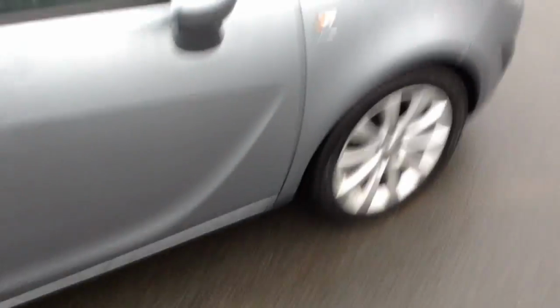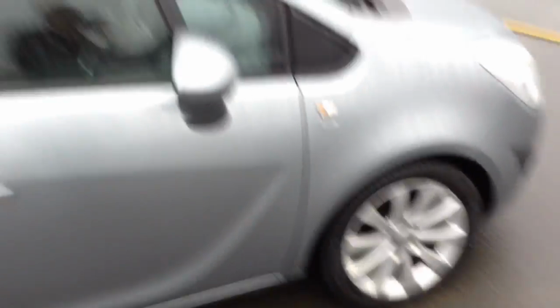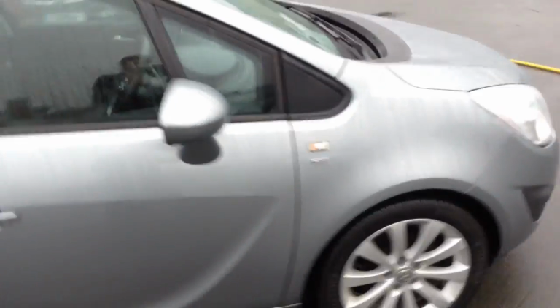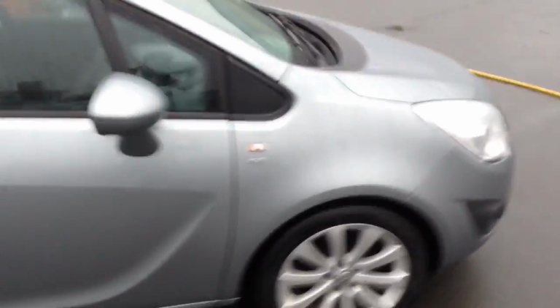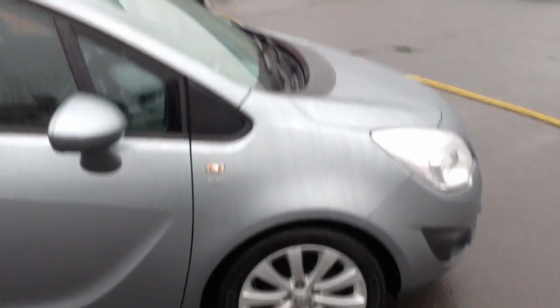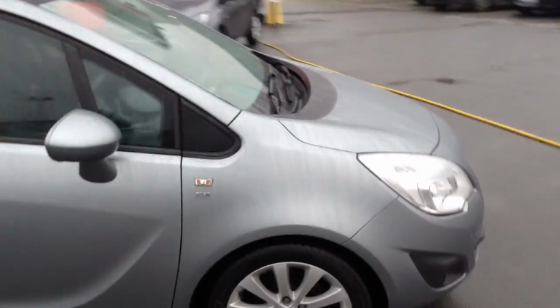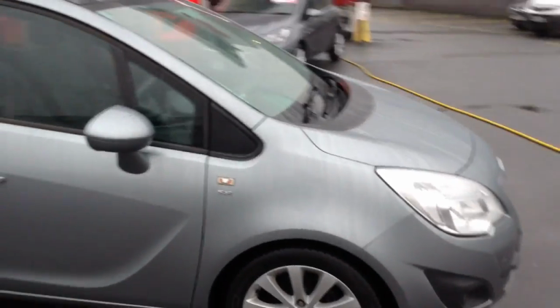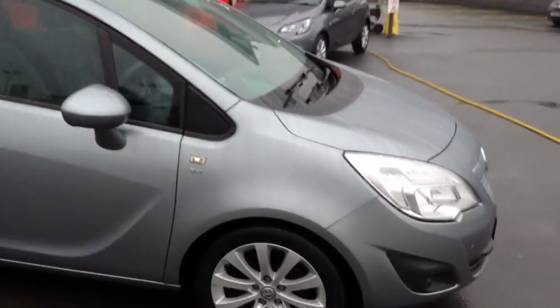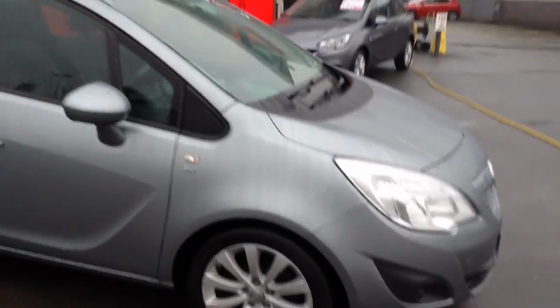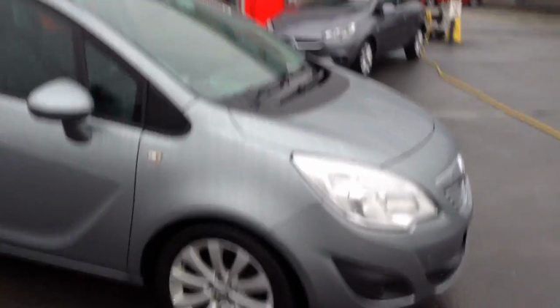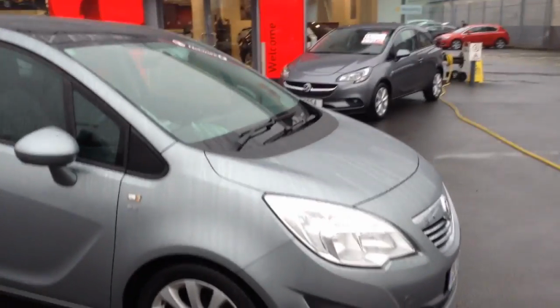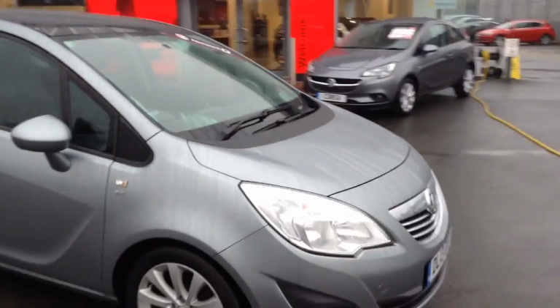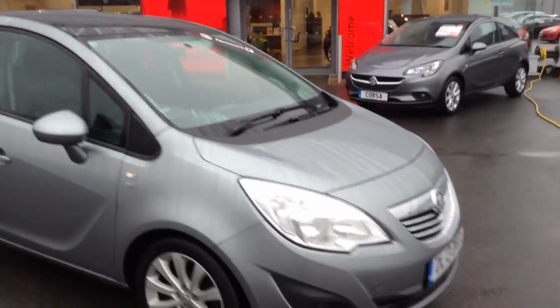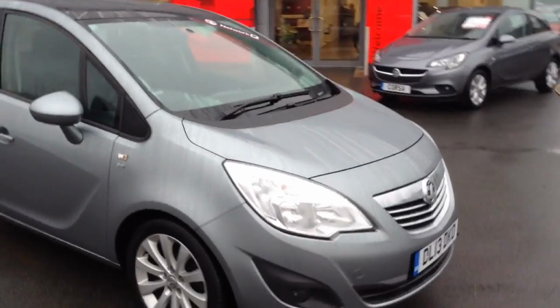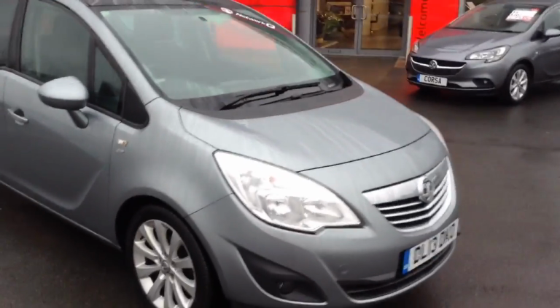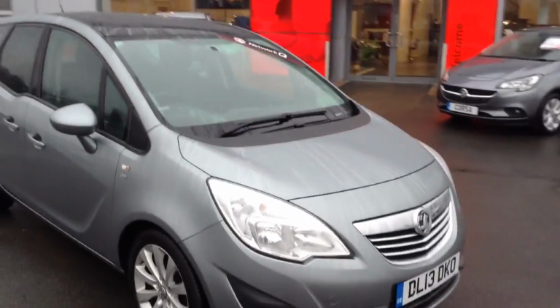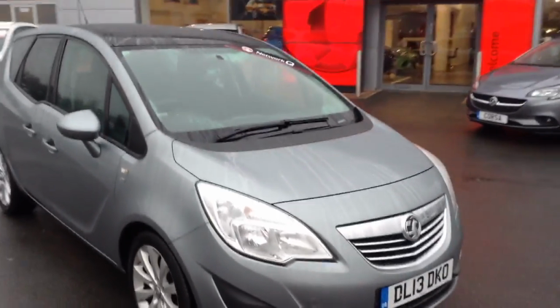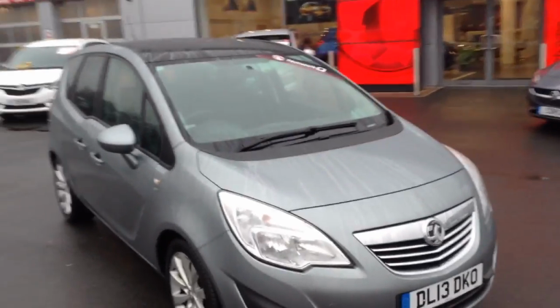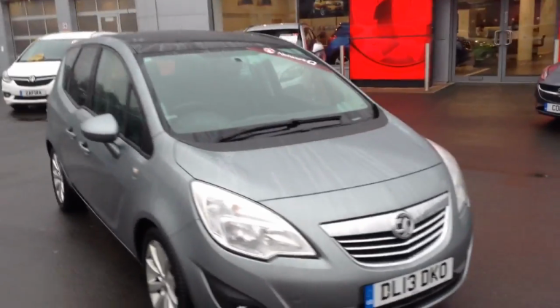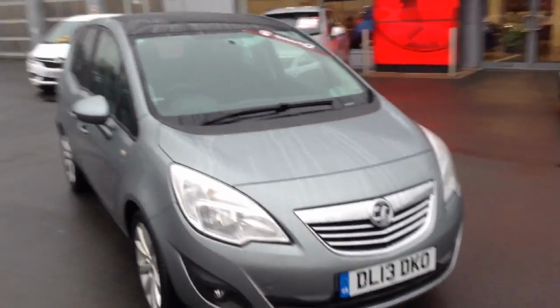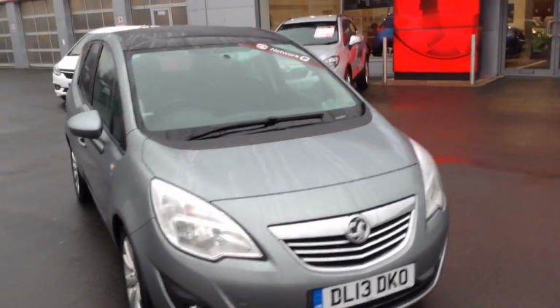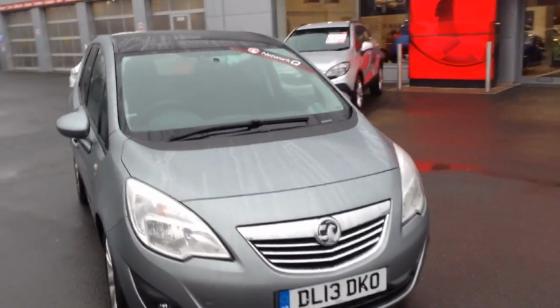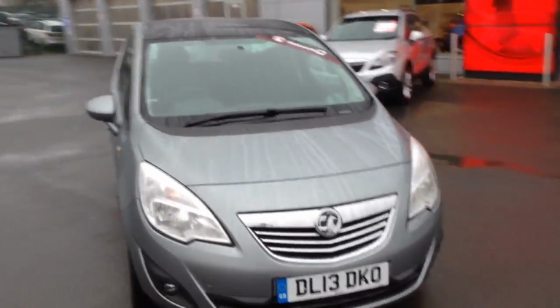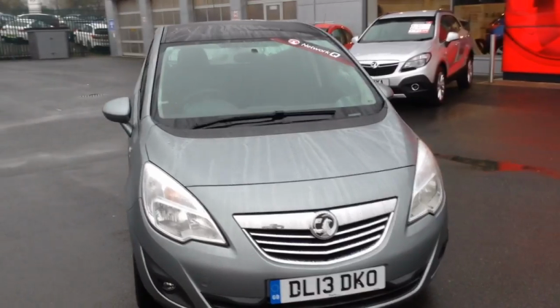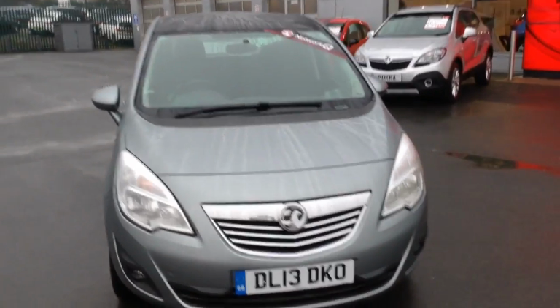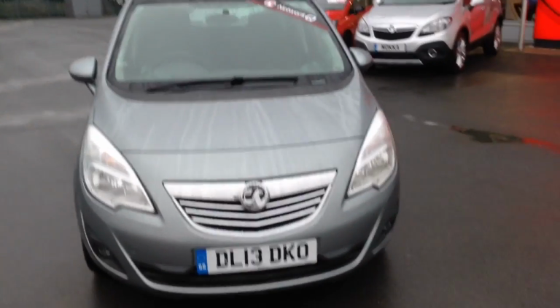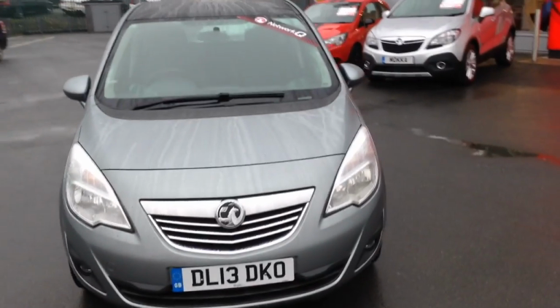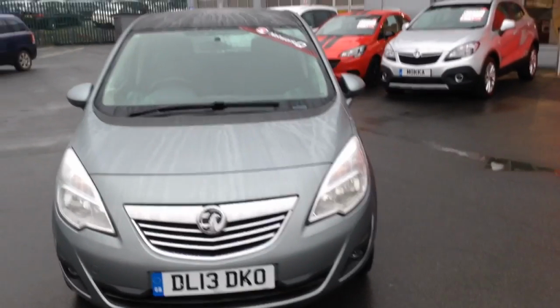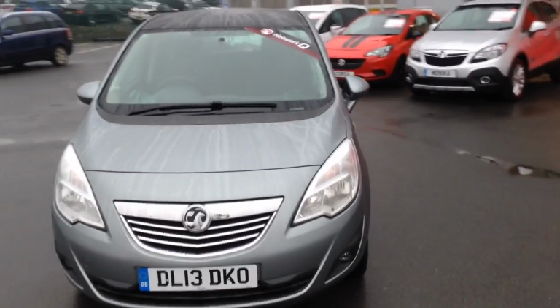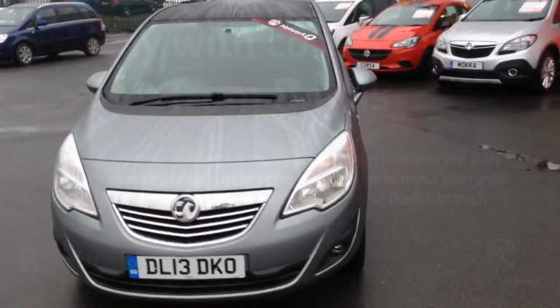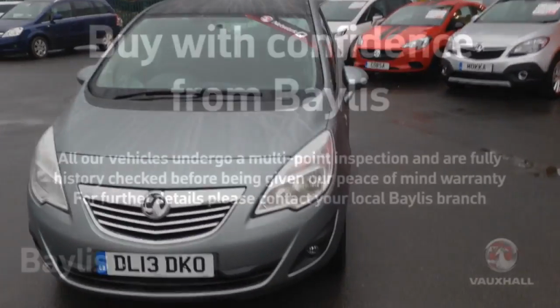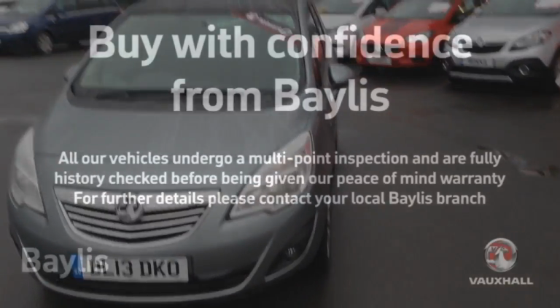If you would like any more information on this car or you'd like to come down for a test drive, call Baylis Vauxhall Hereford on the link below. Thank you for watching.